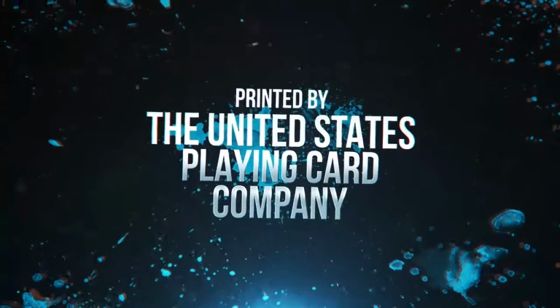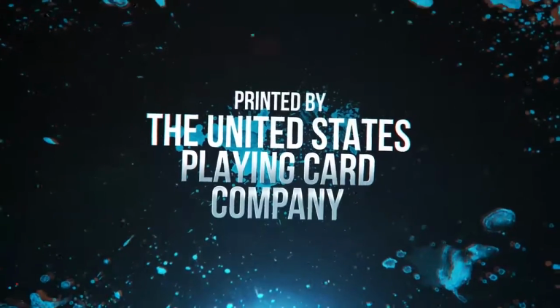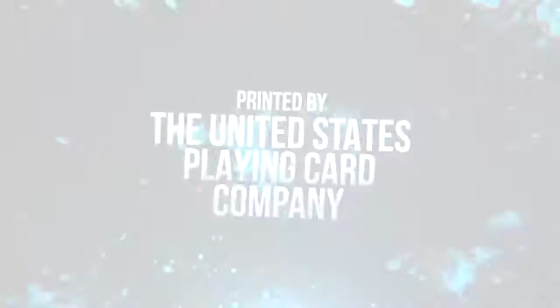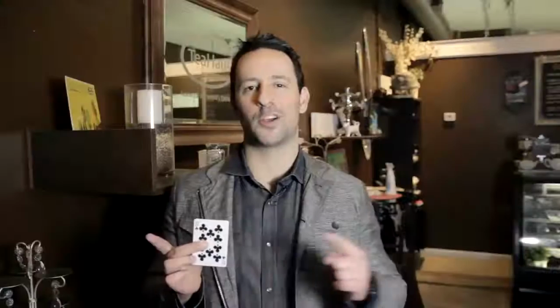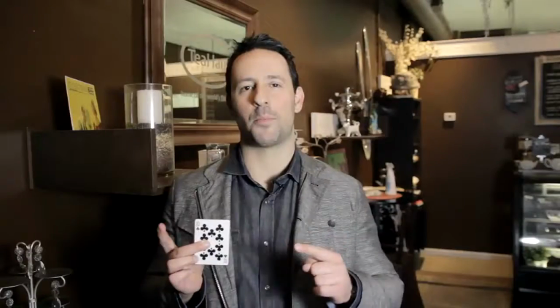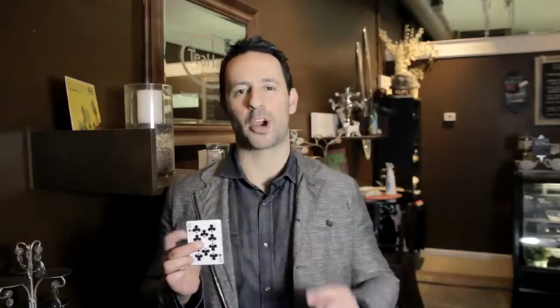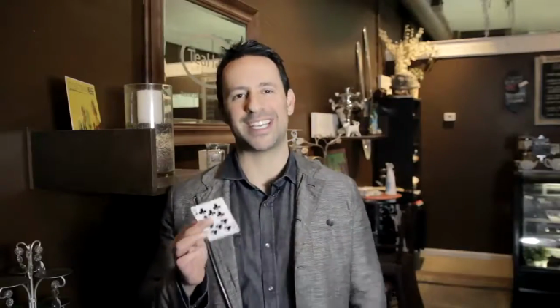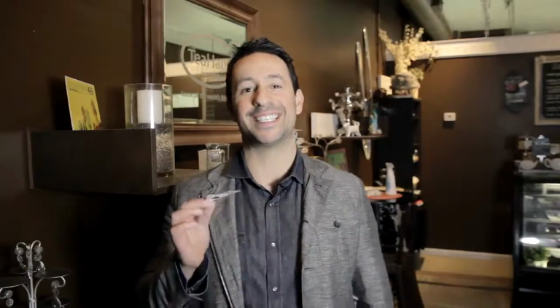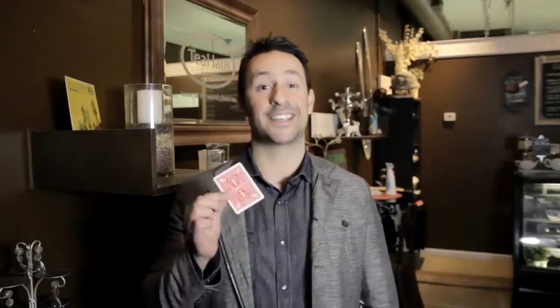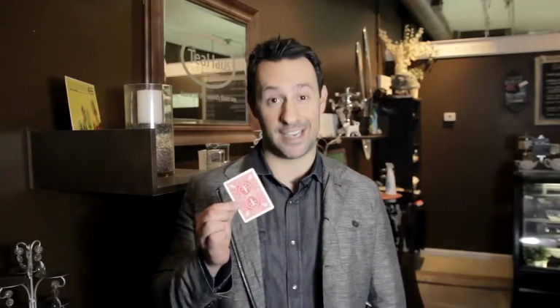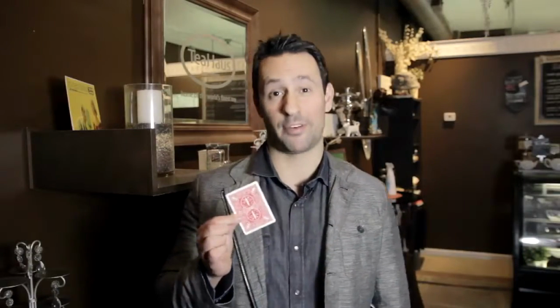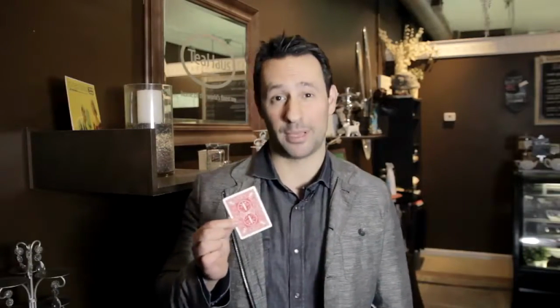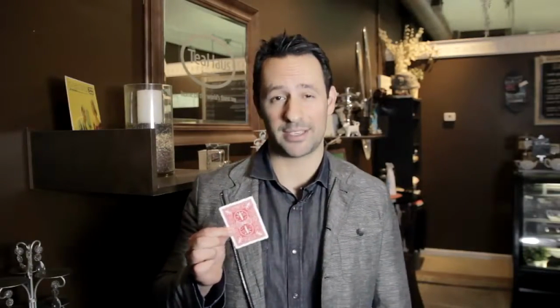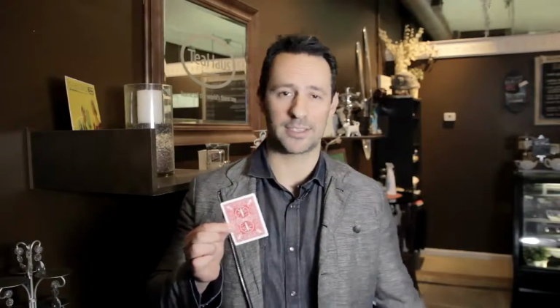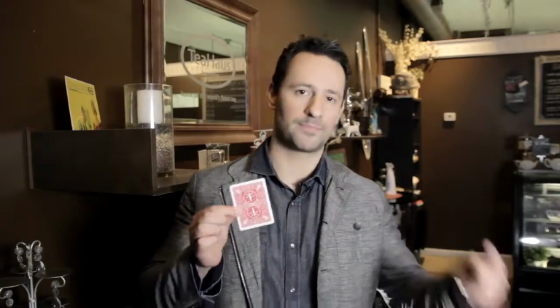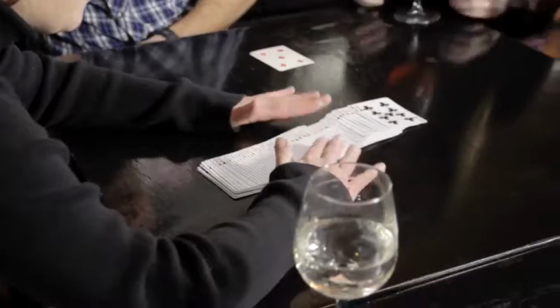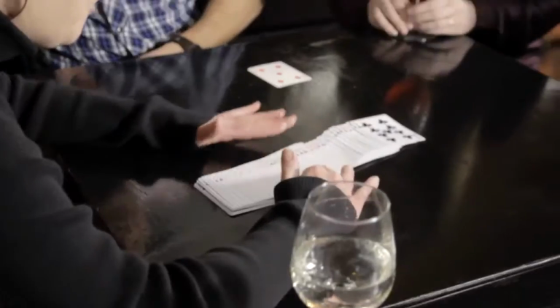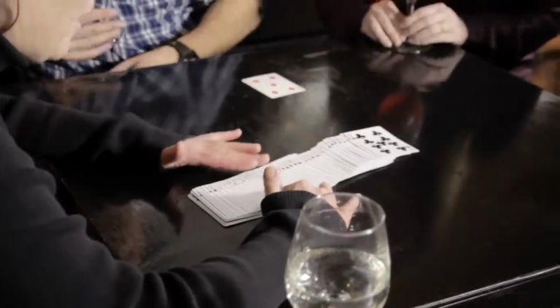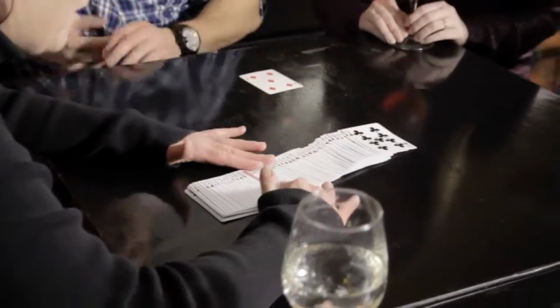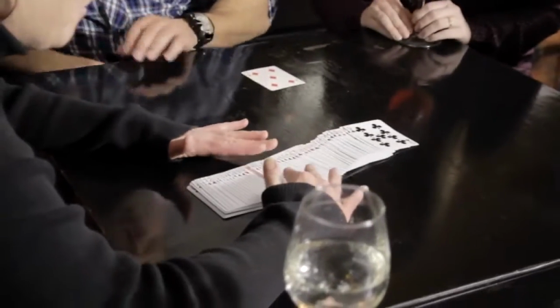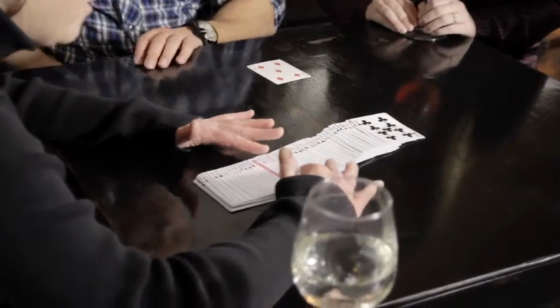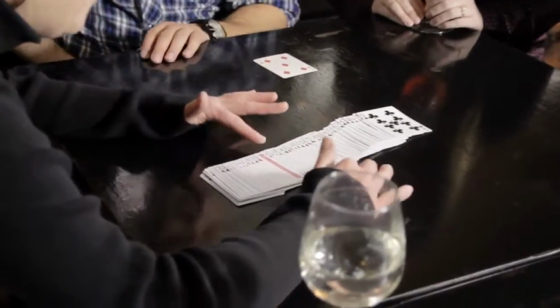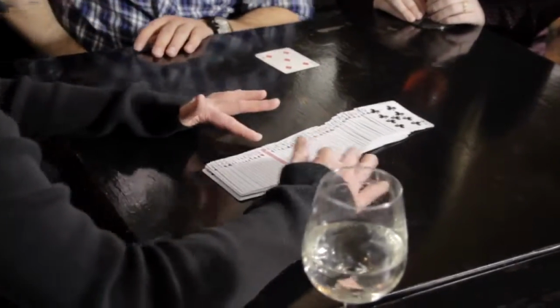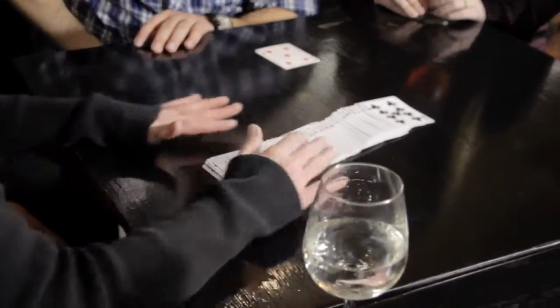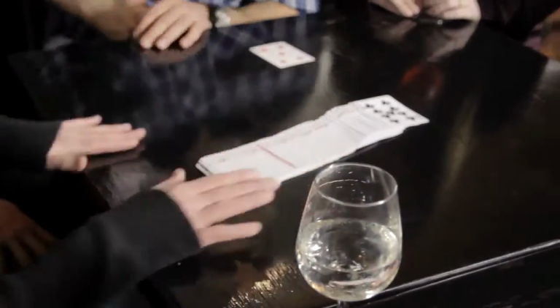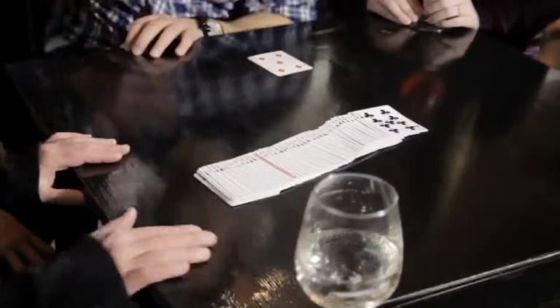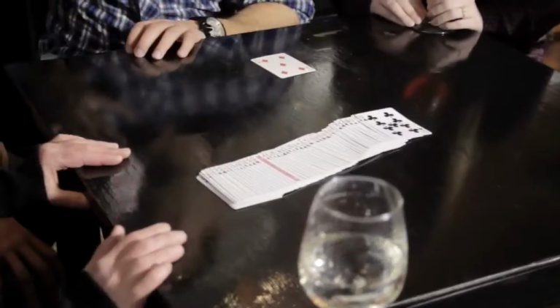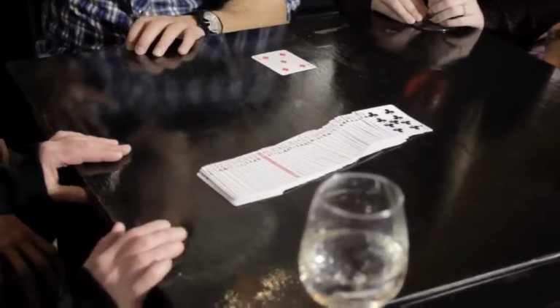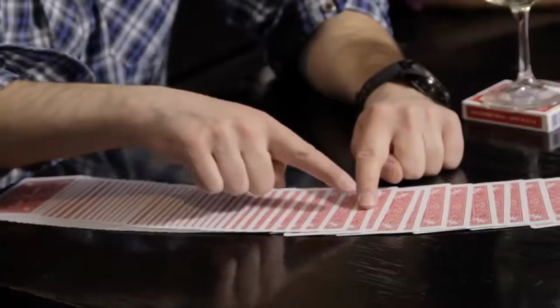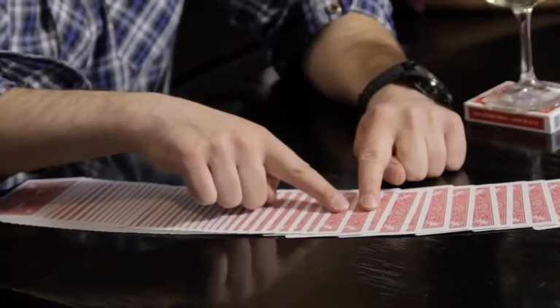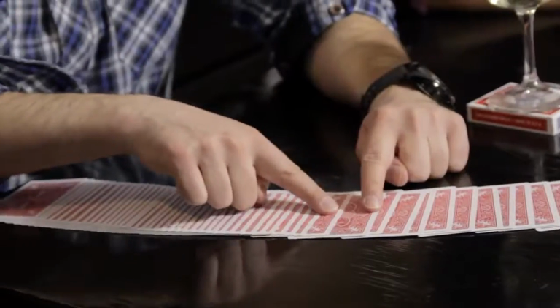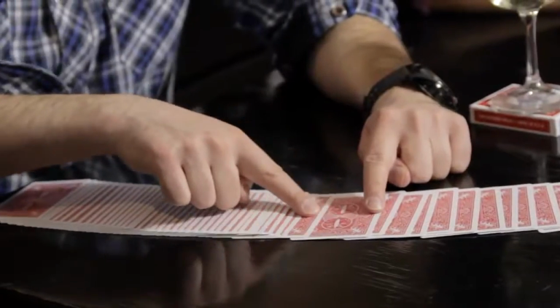These cards are marked in six different places. So no matter how the cards fall, you'll be able to see the marks.